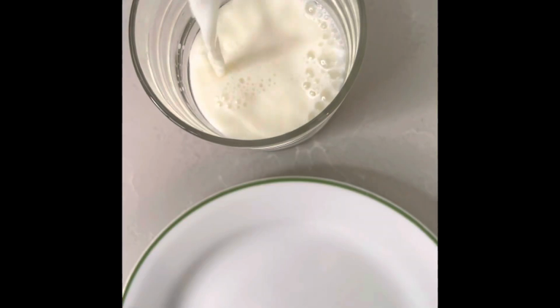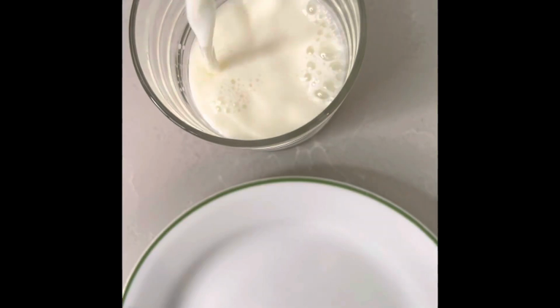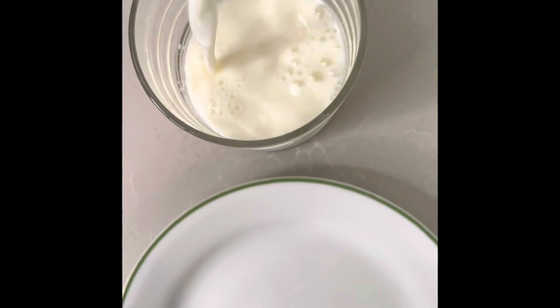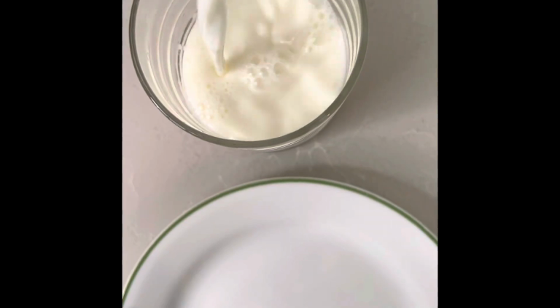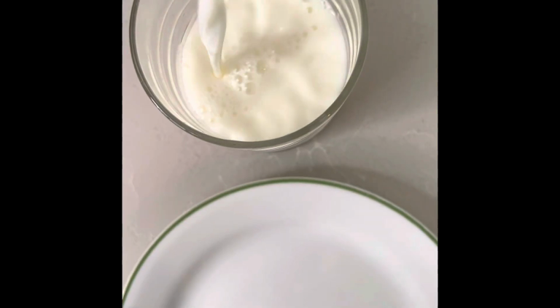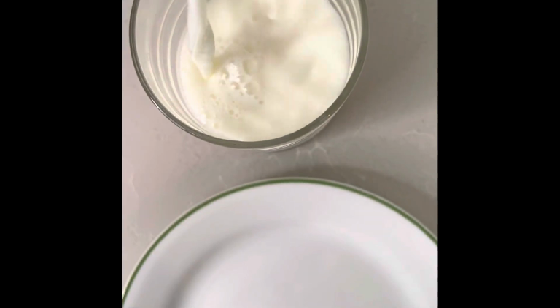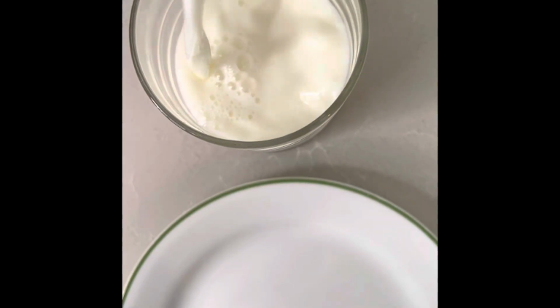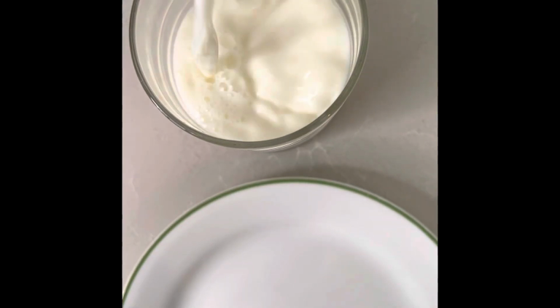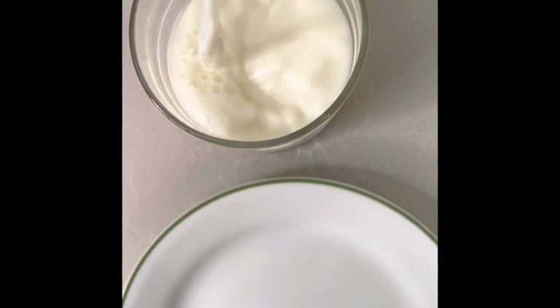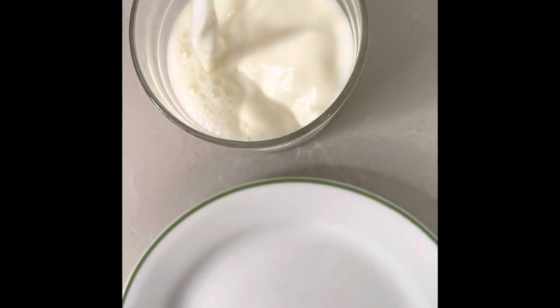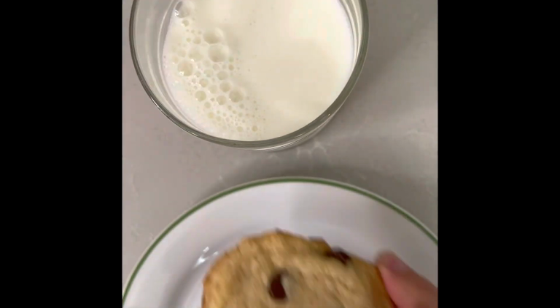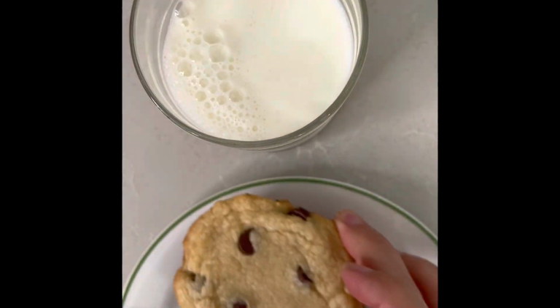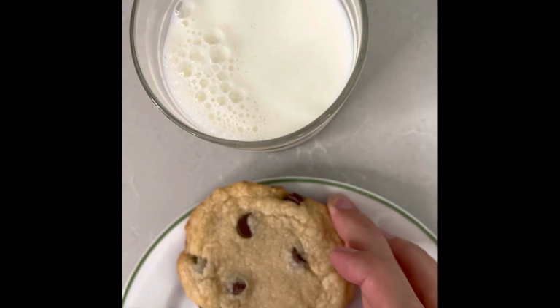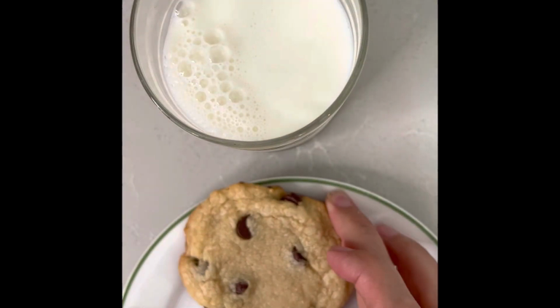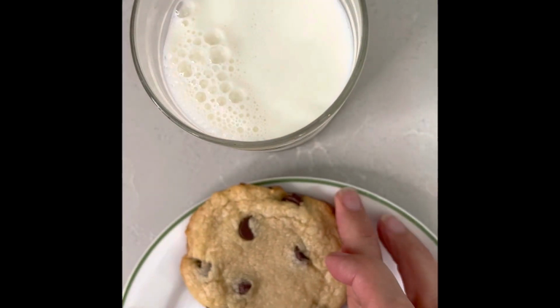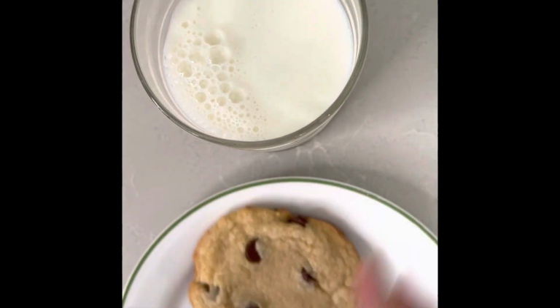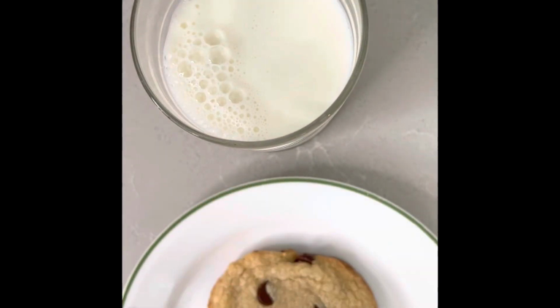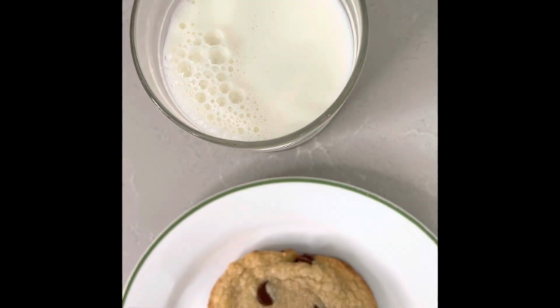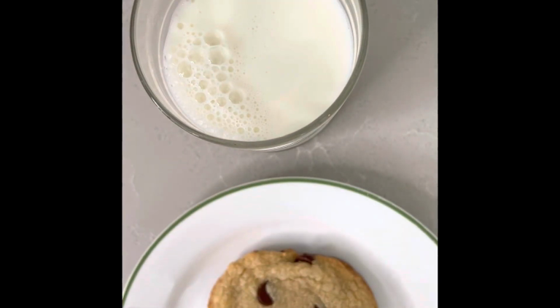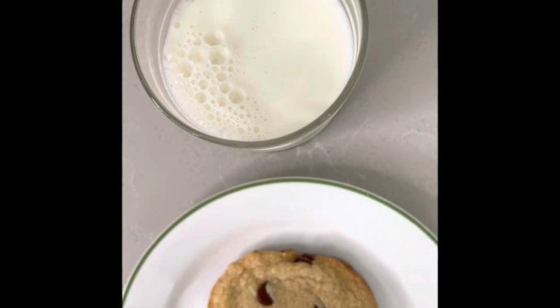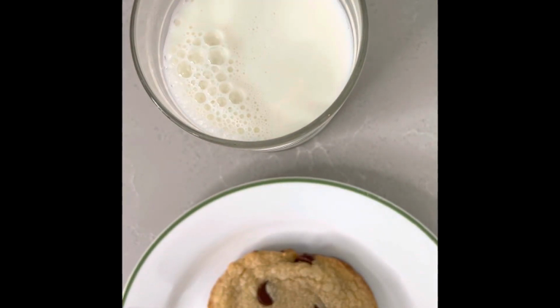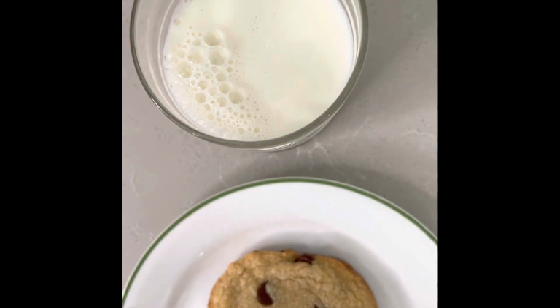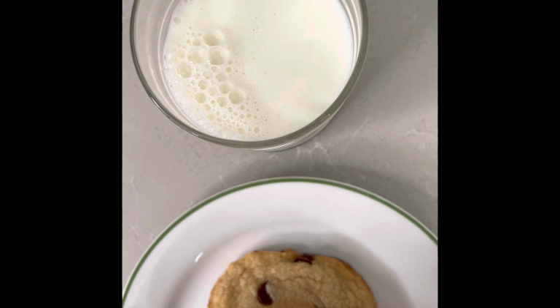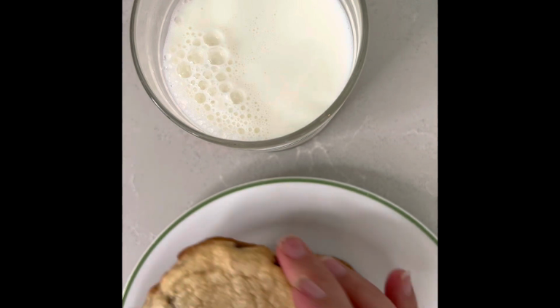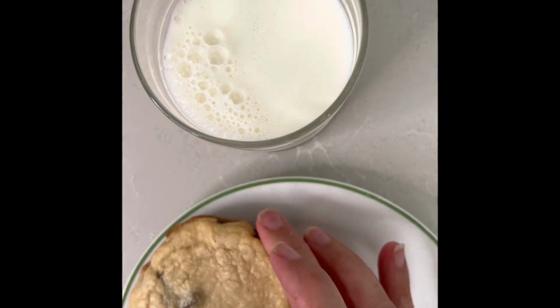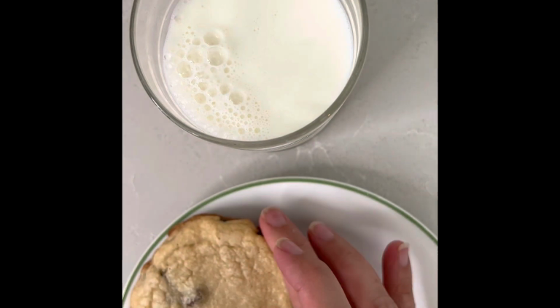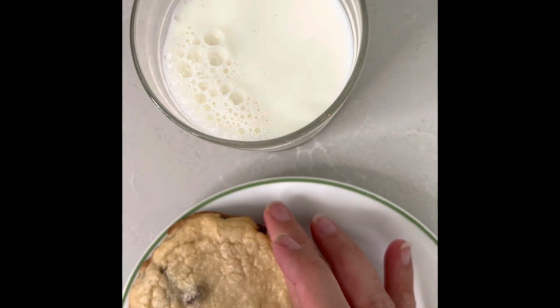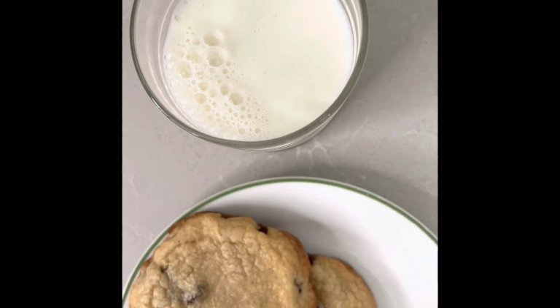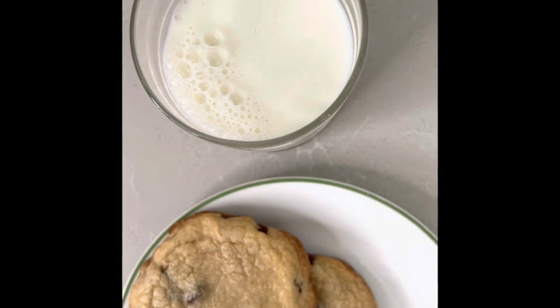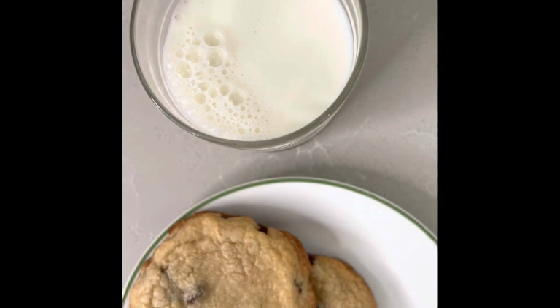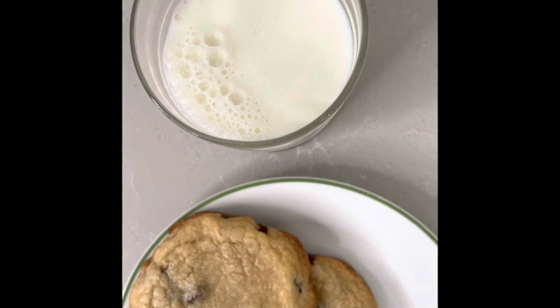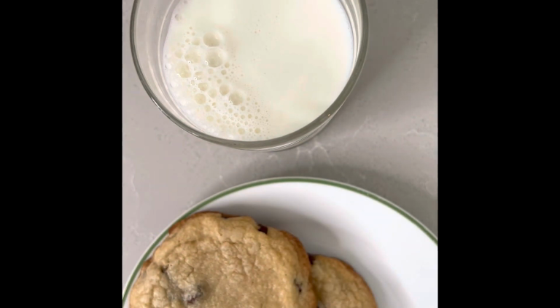Pour yourself a glass of milk and then eat as many cookies as you want.